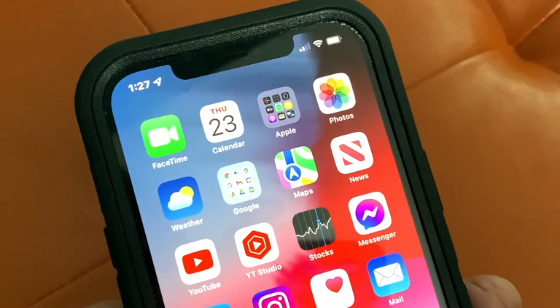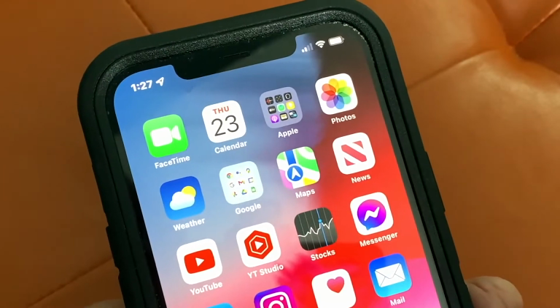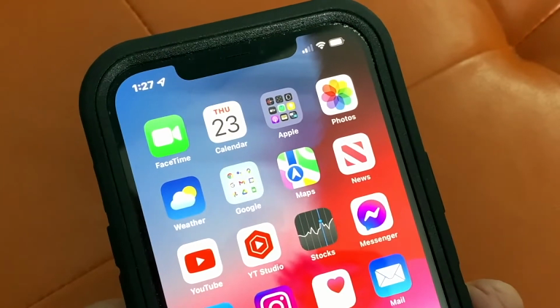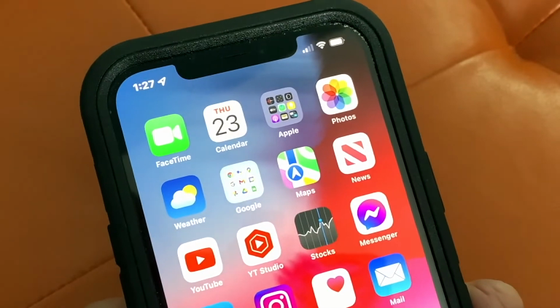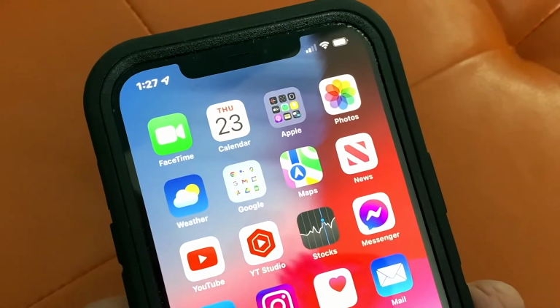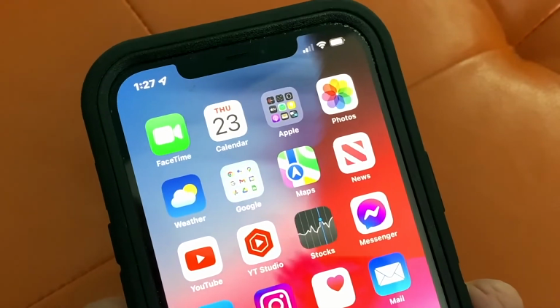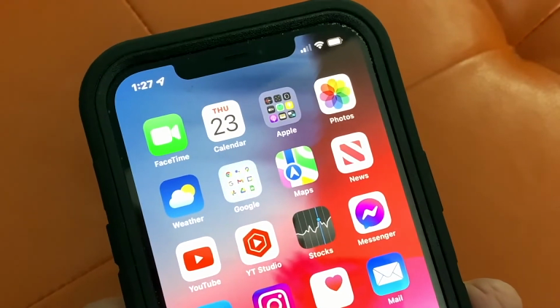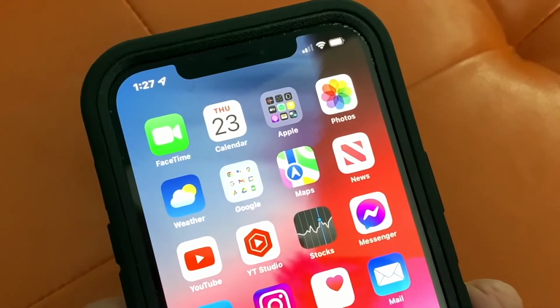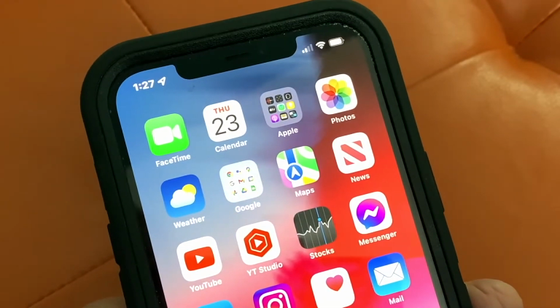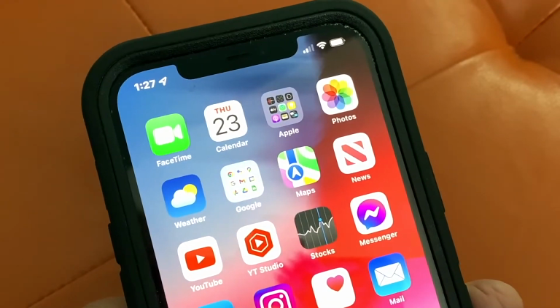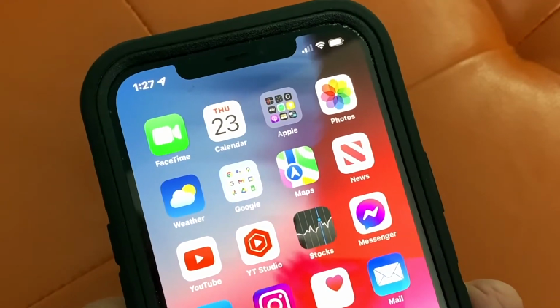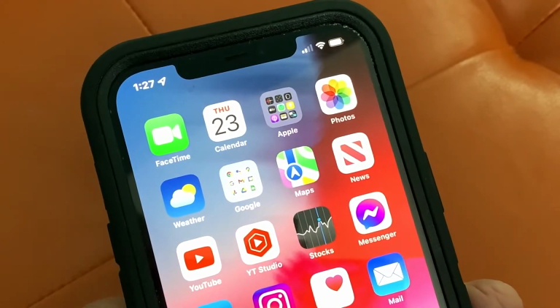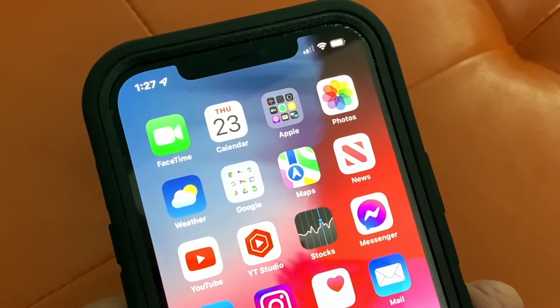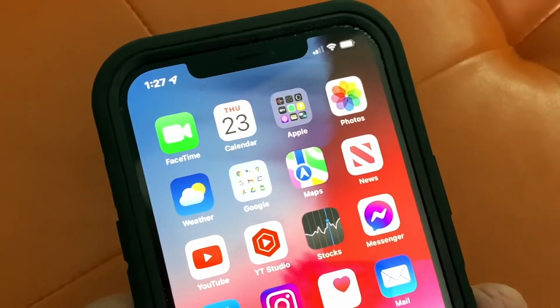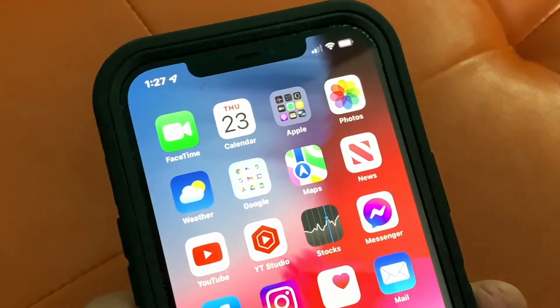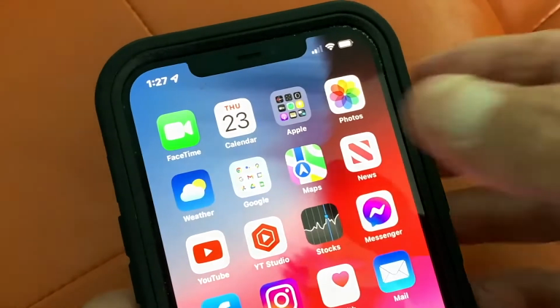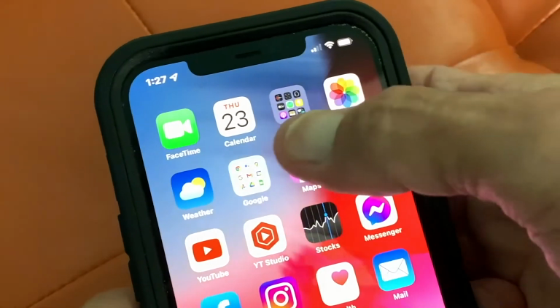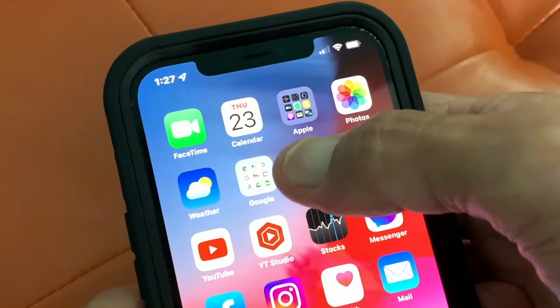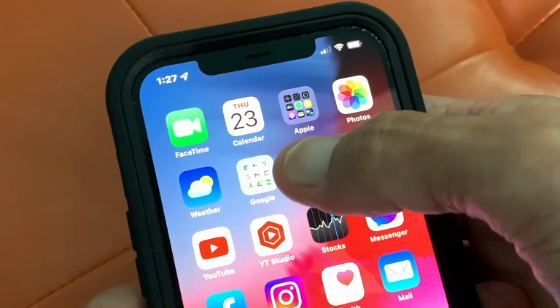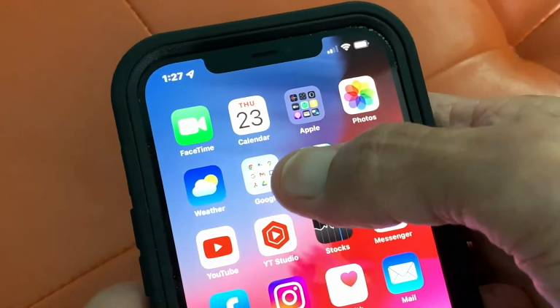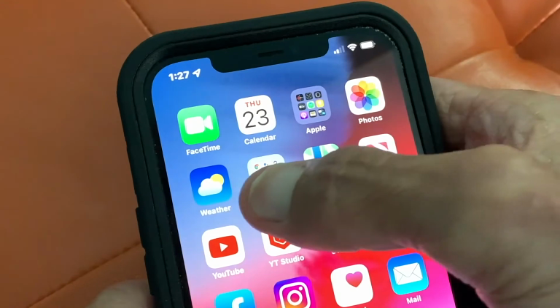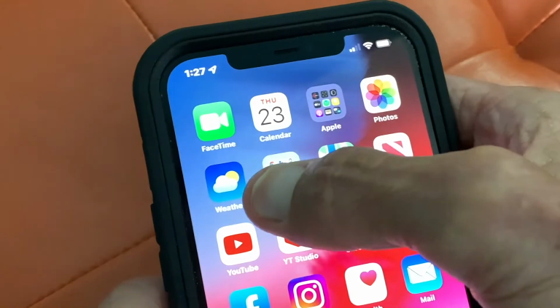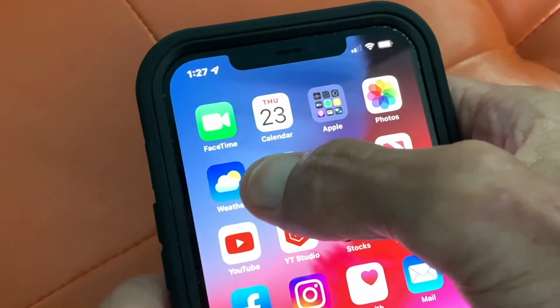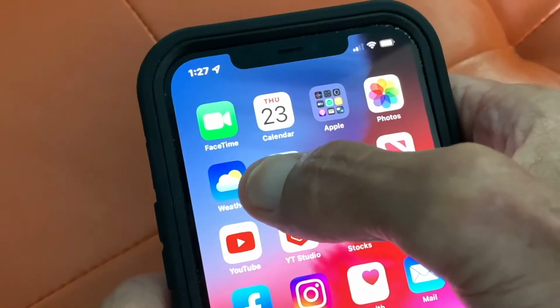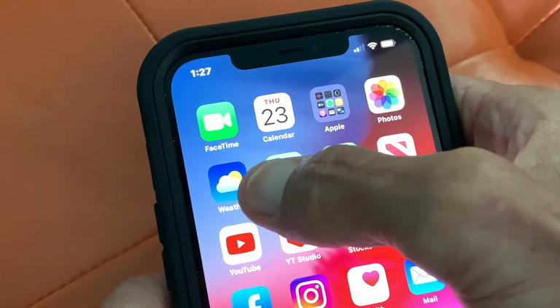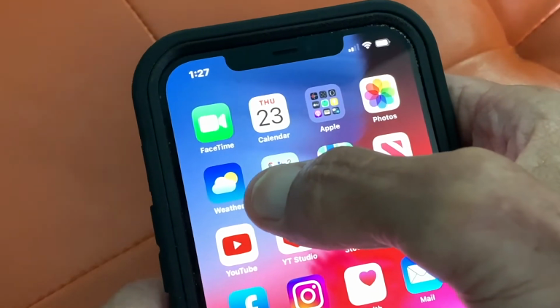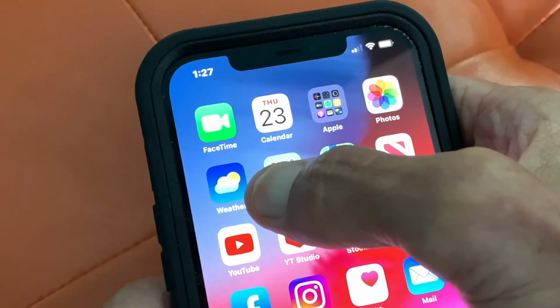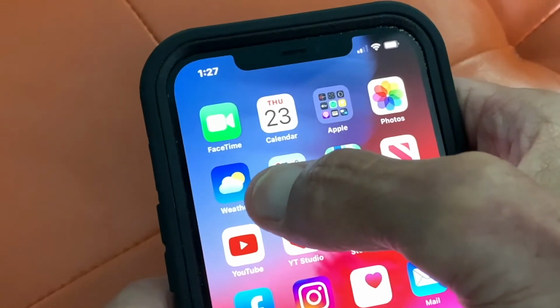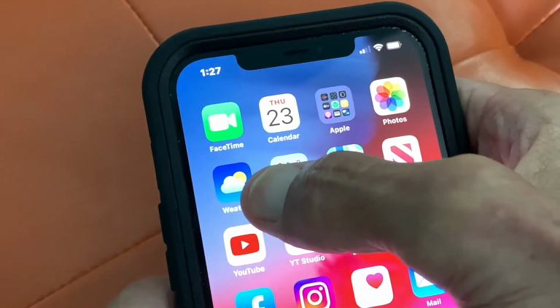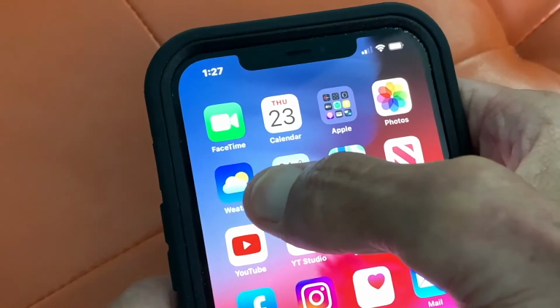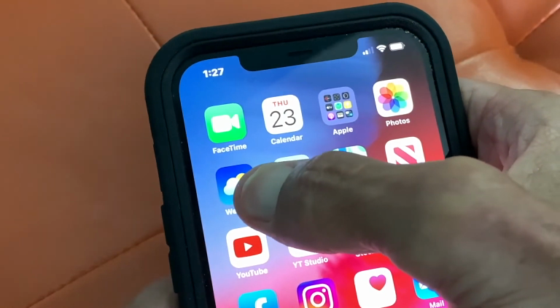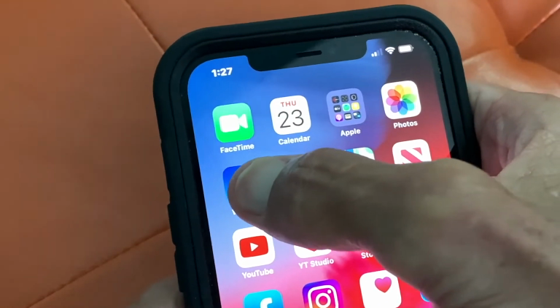I just downloaded iOS 15, the new operating system, and they made some changes to the weather app, and I'm going to show you.